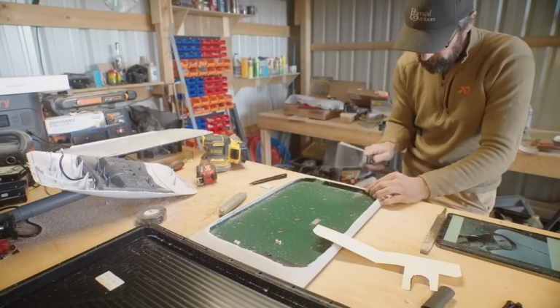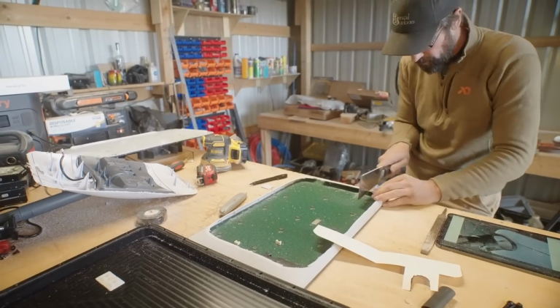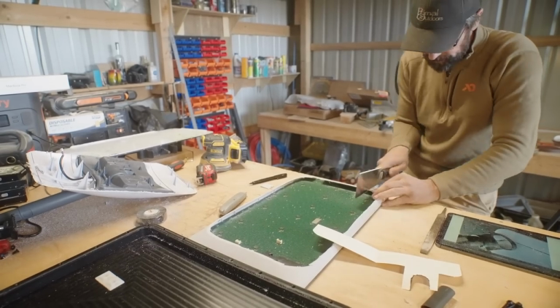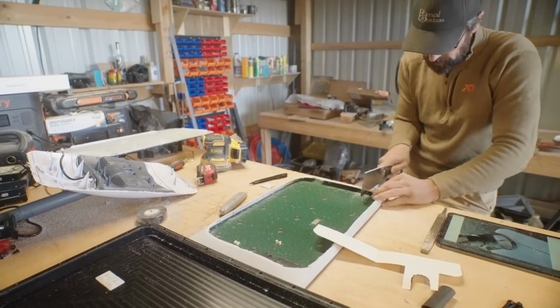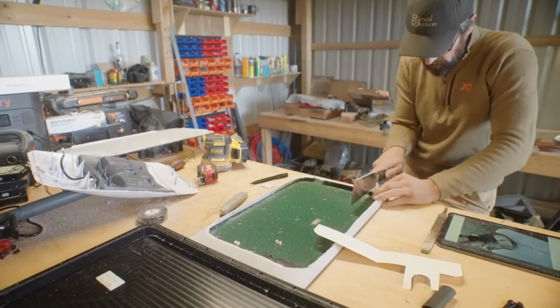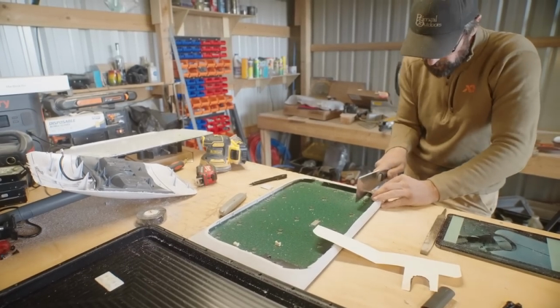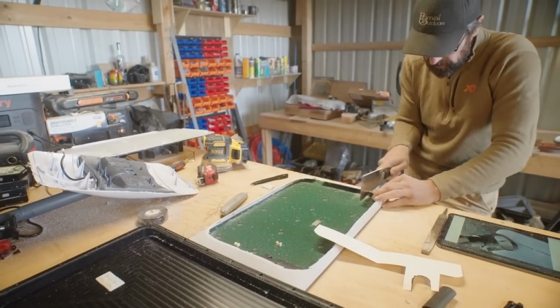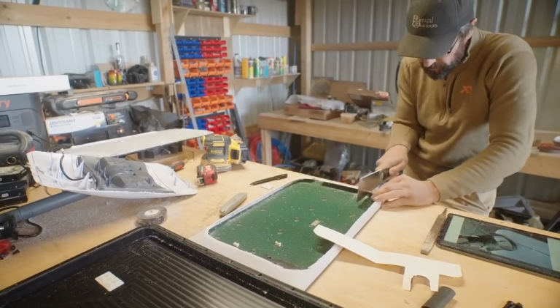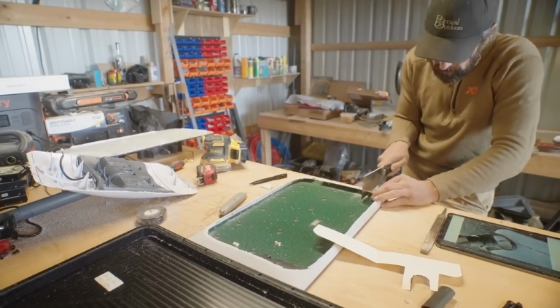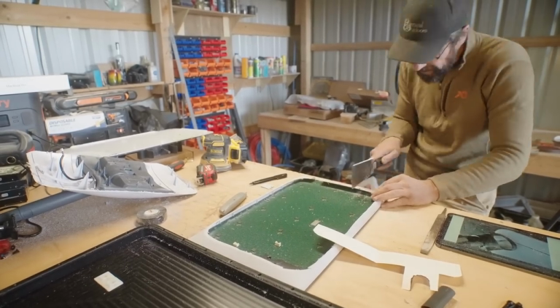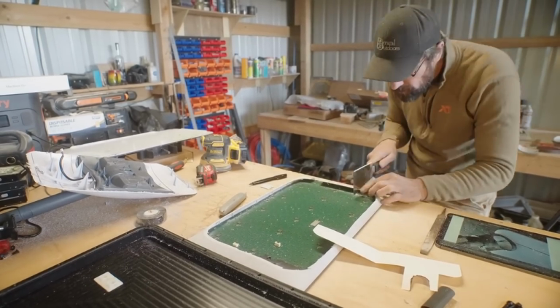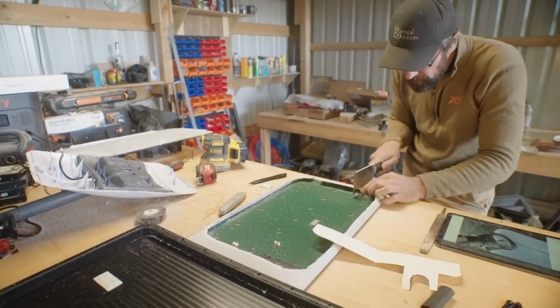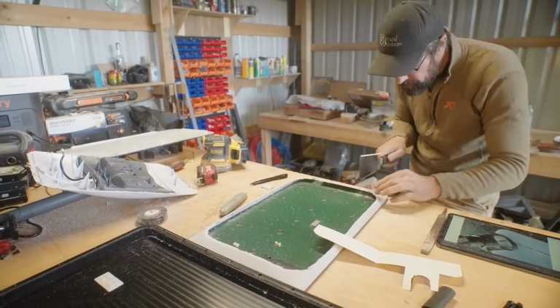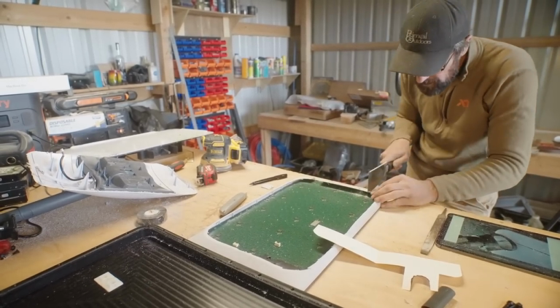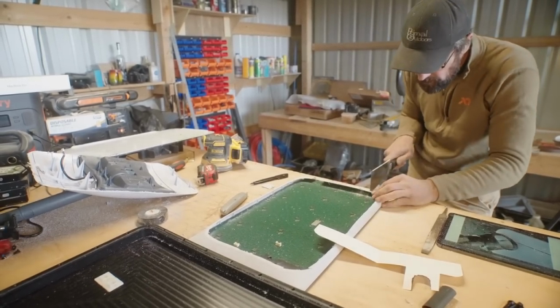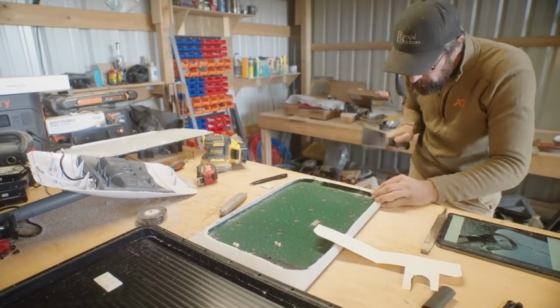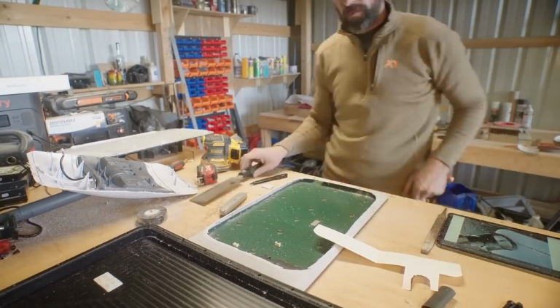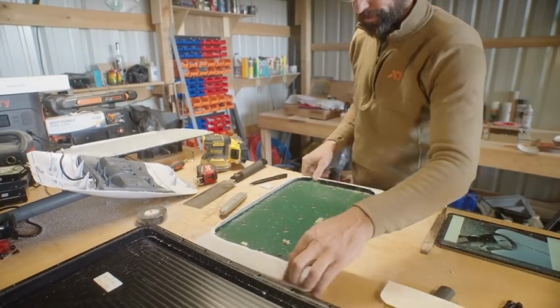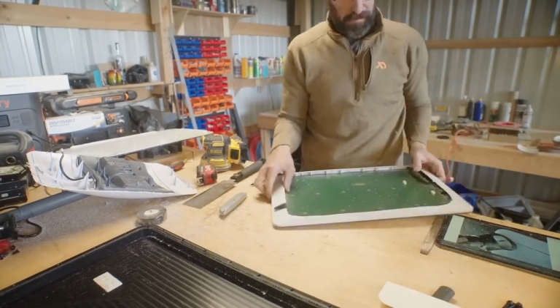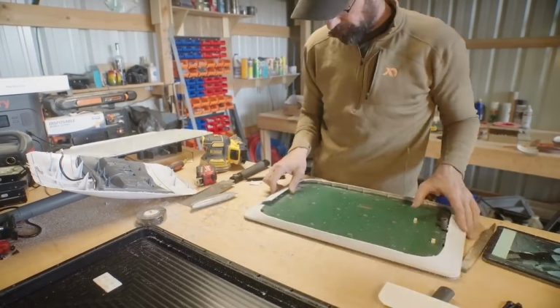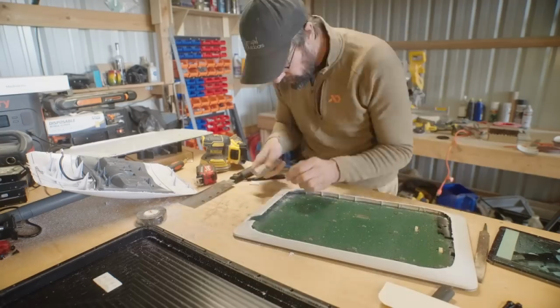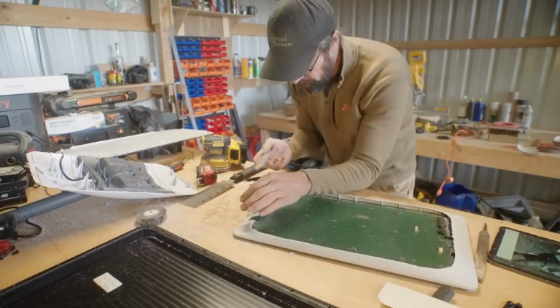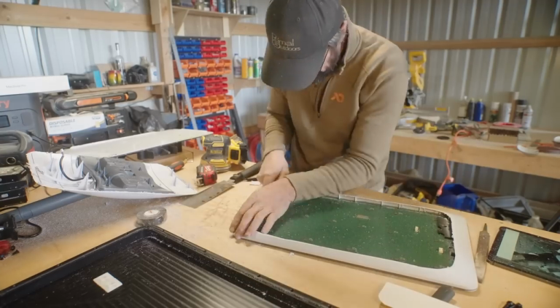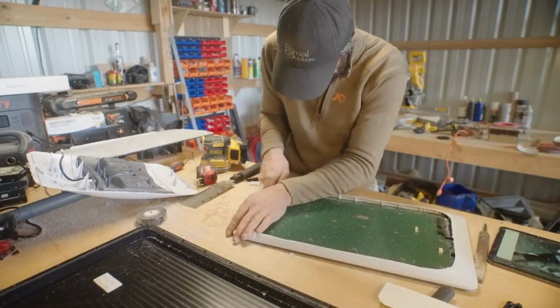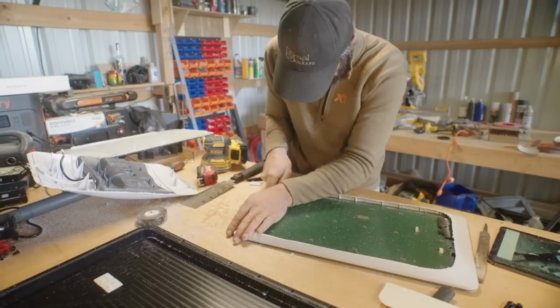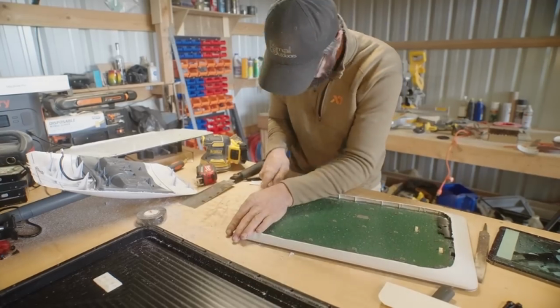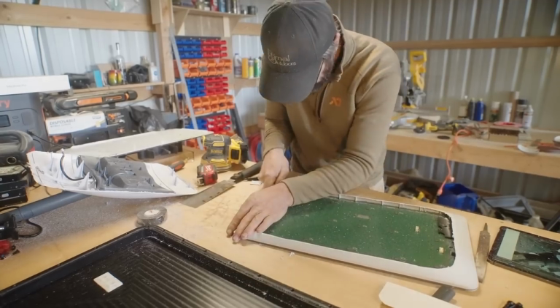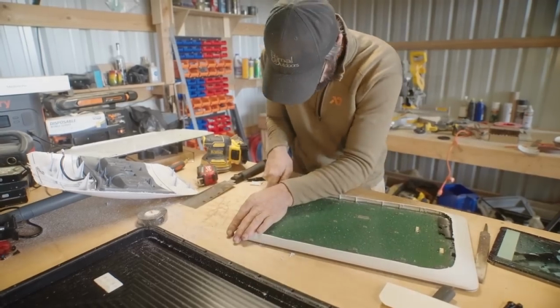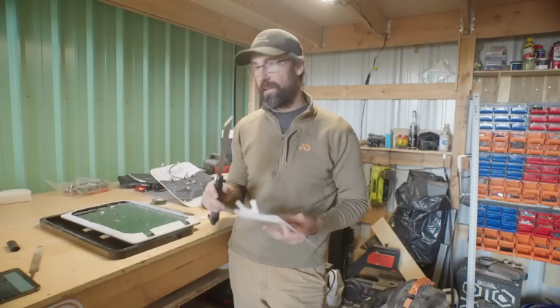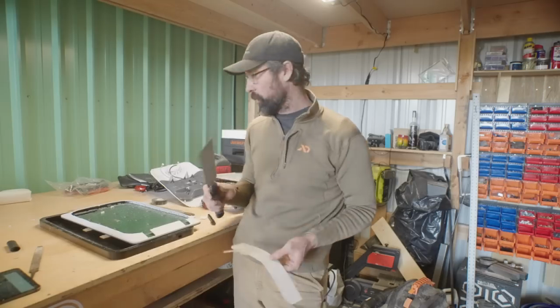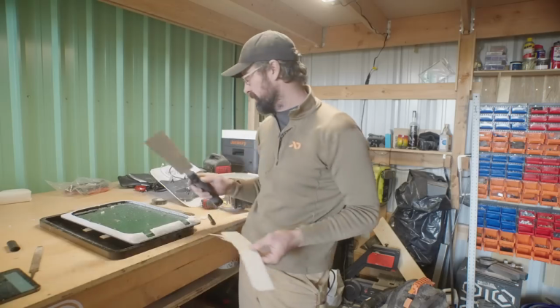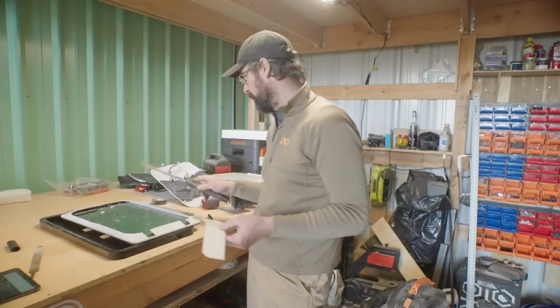This is where the Dremel might be a little more useful, but I used a saw and it worked out great — I ended up with a nice hole, so in the end it all worked out.